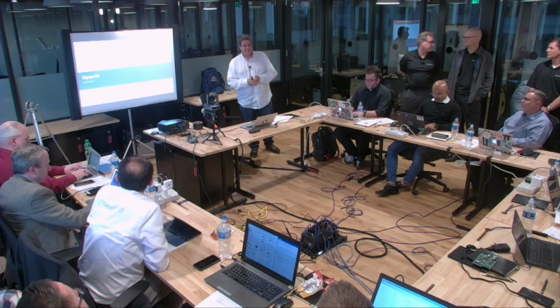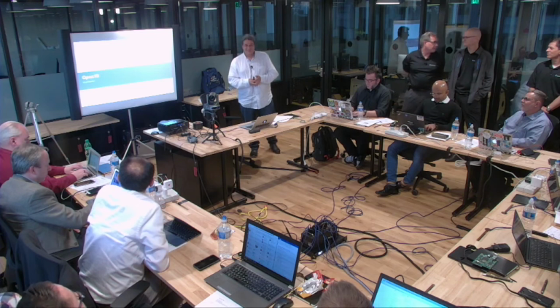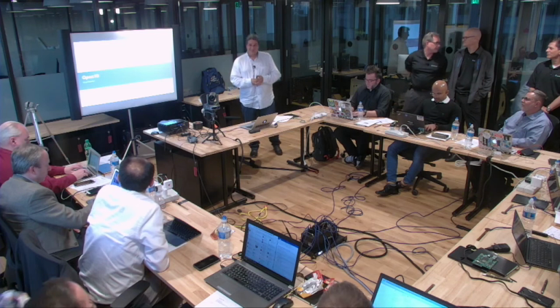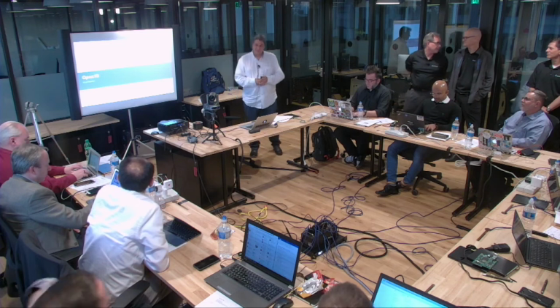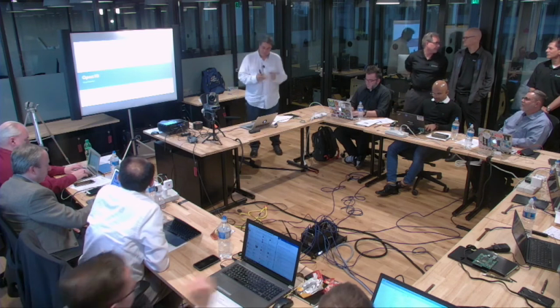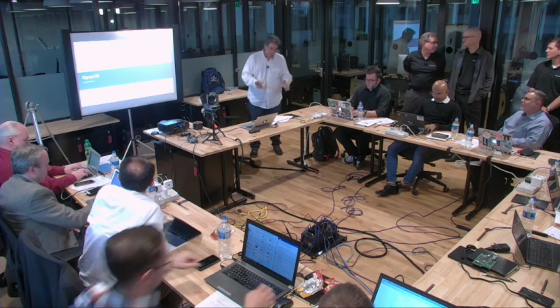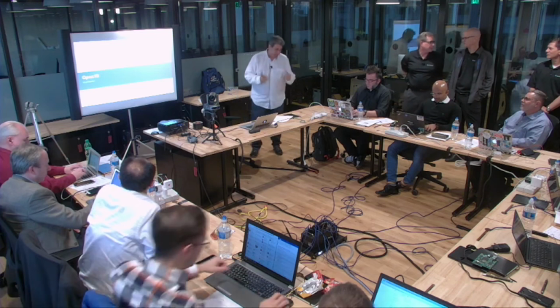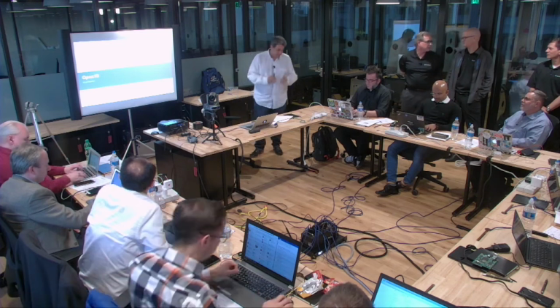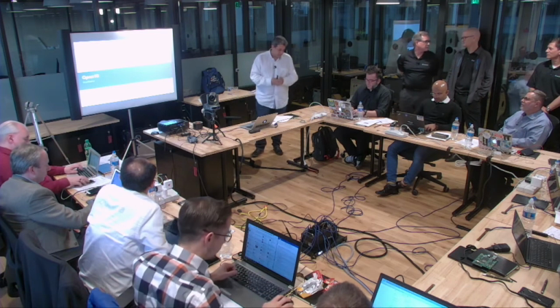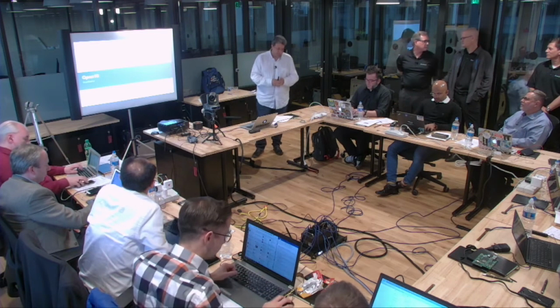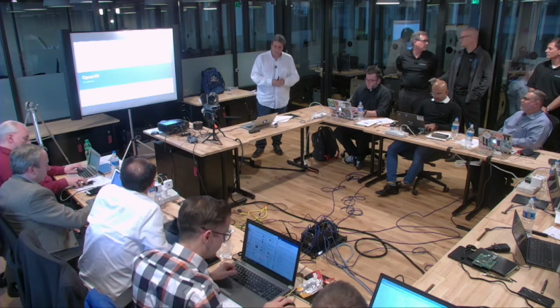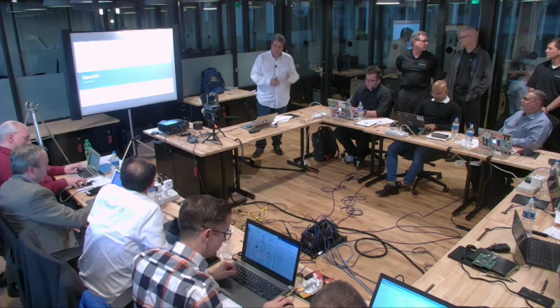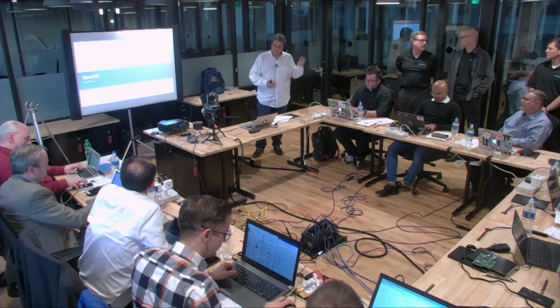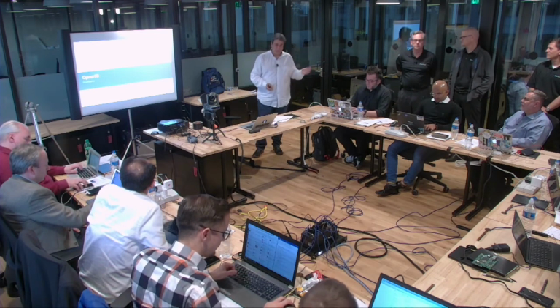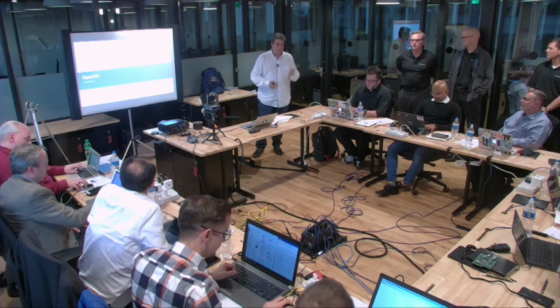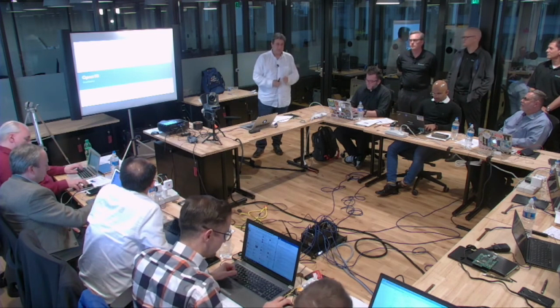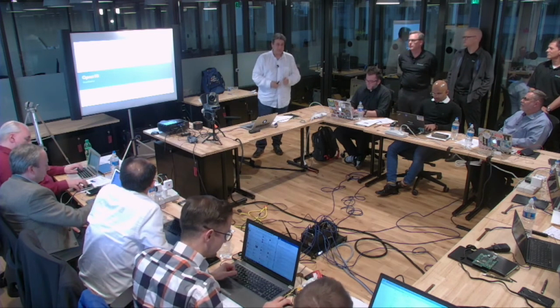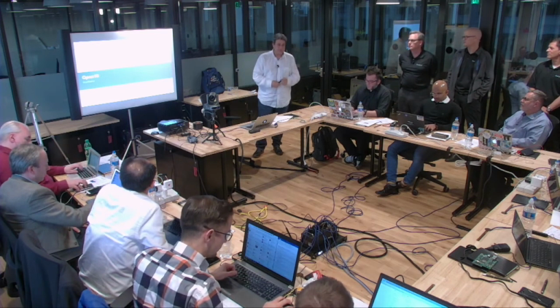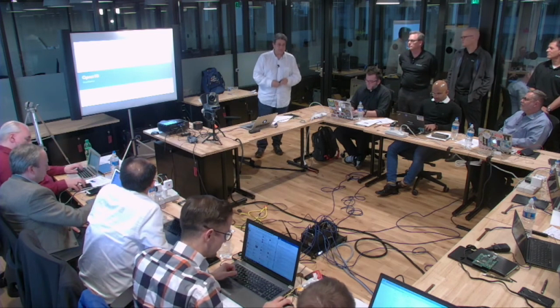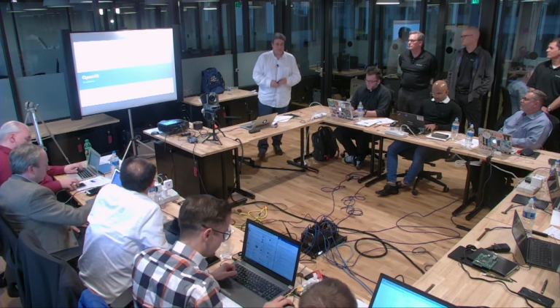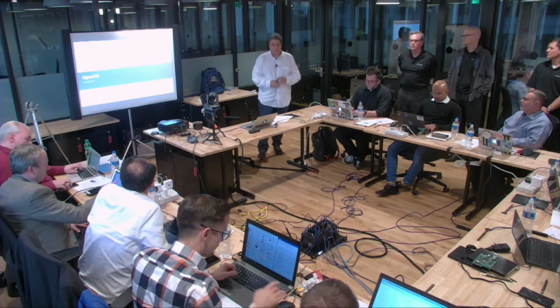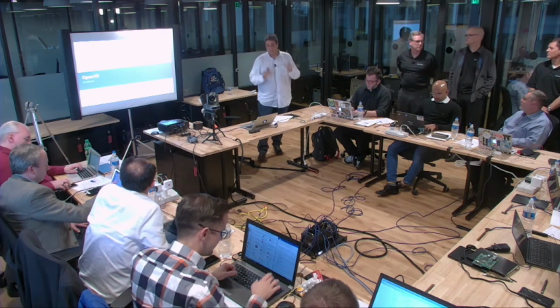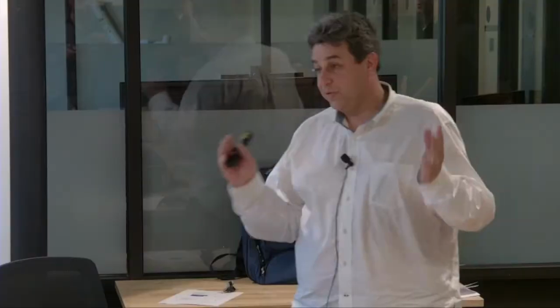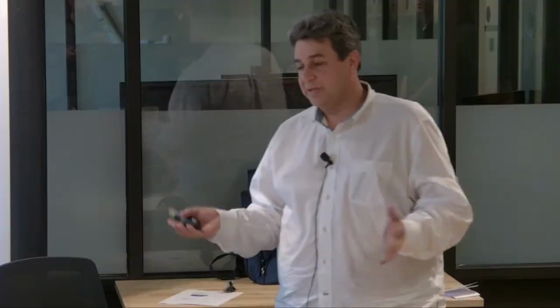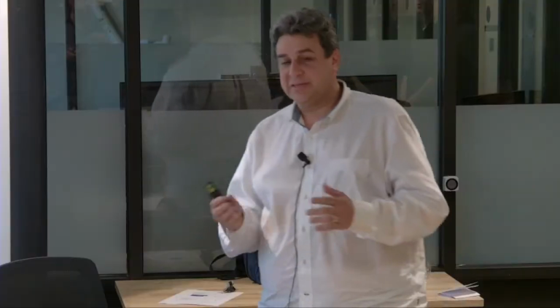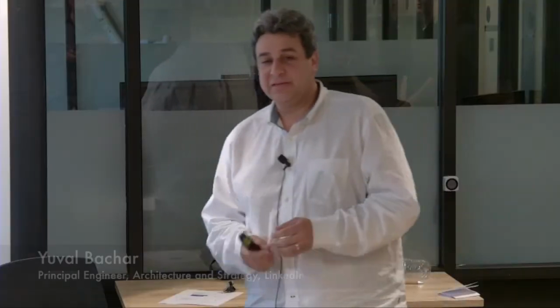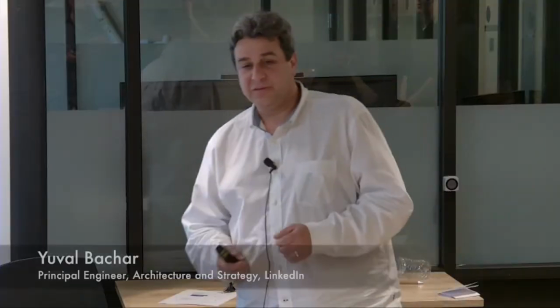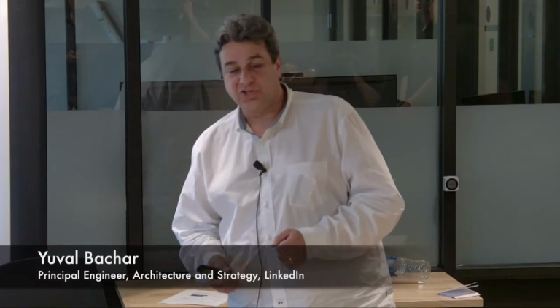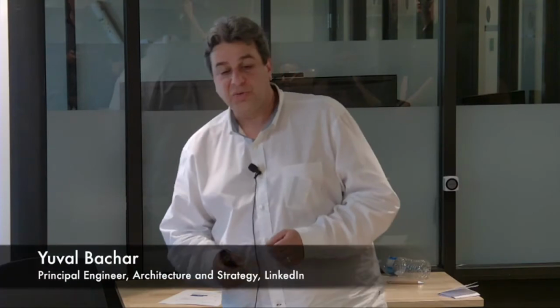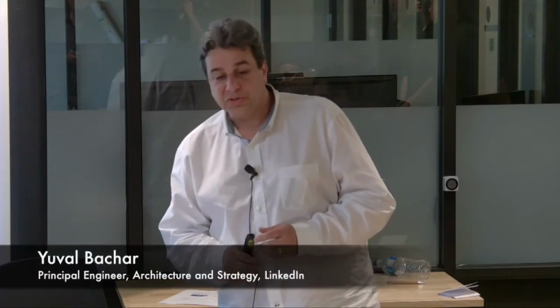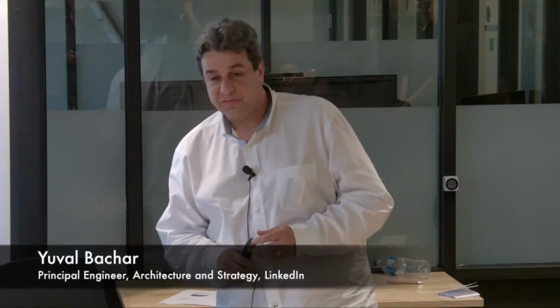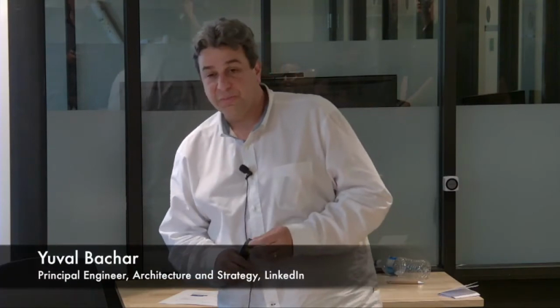My name is Yuval Bachar. I'm a principal engineer at LinkedIn, responsible for the data center next generation development.